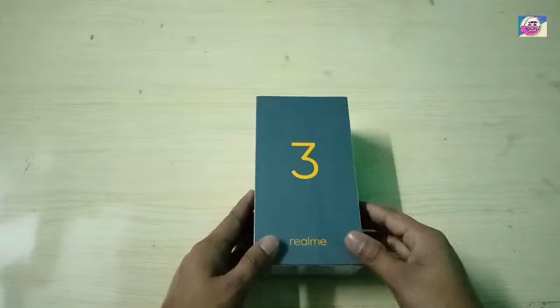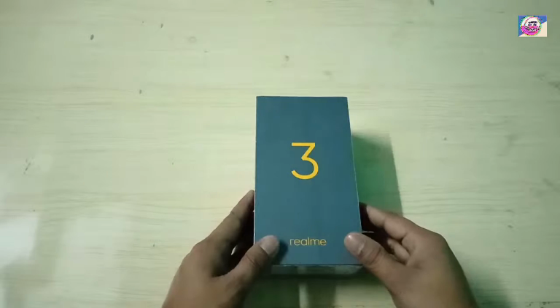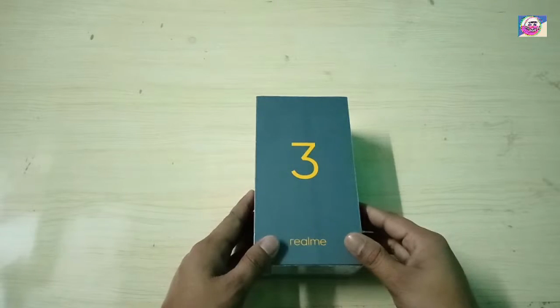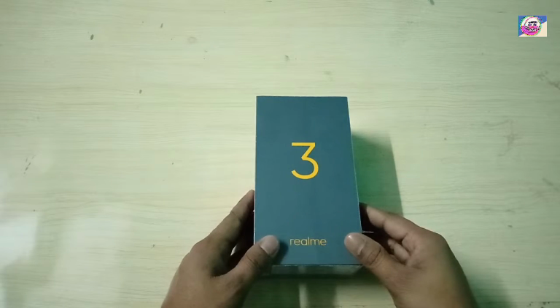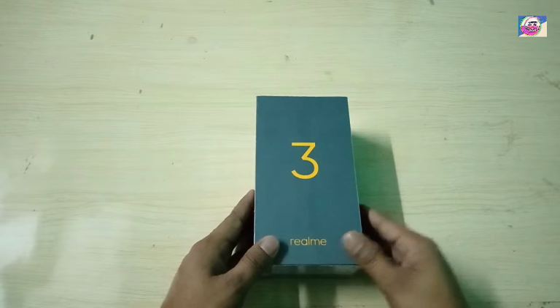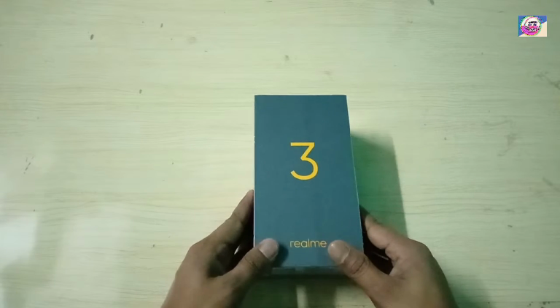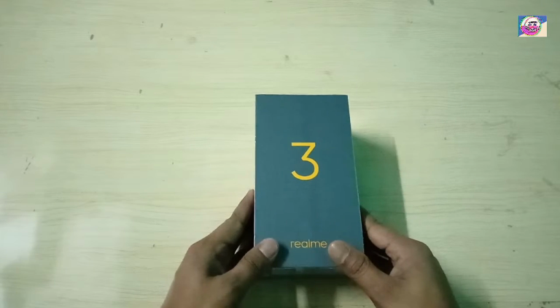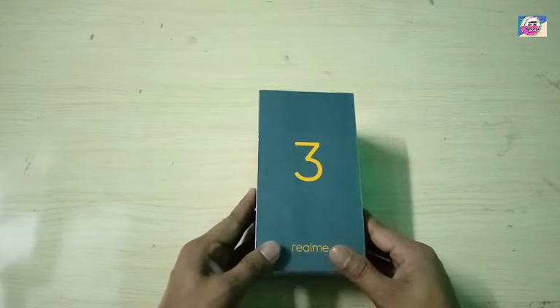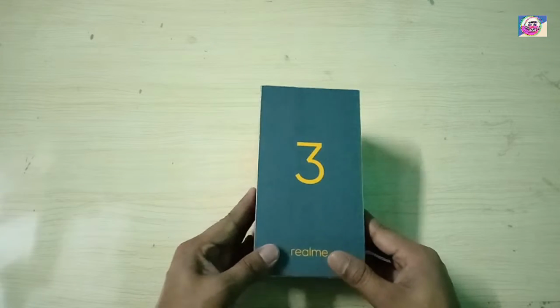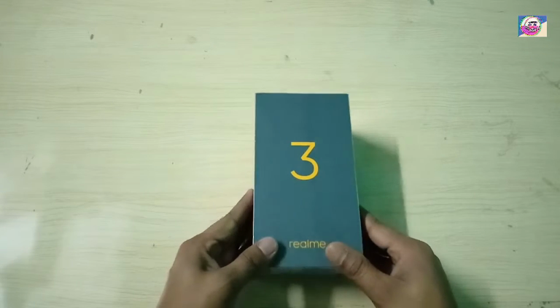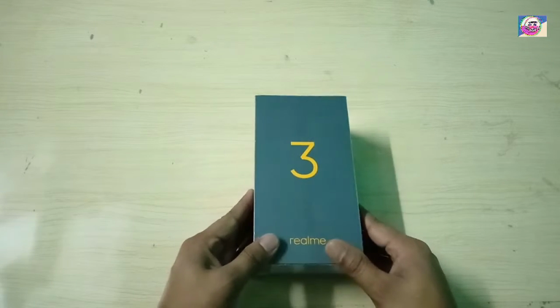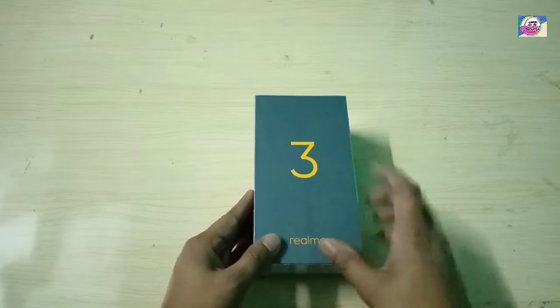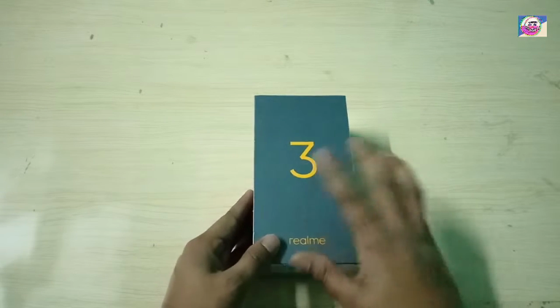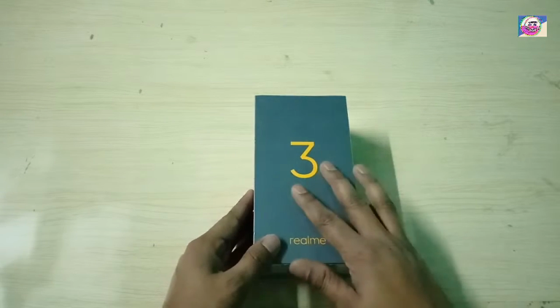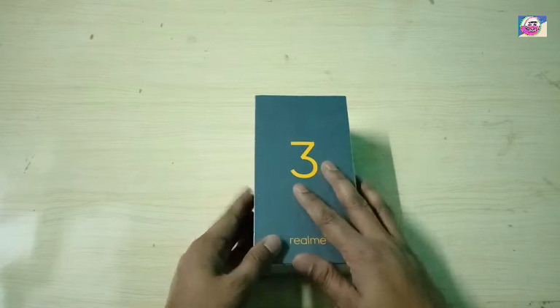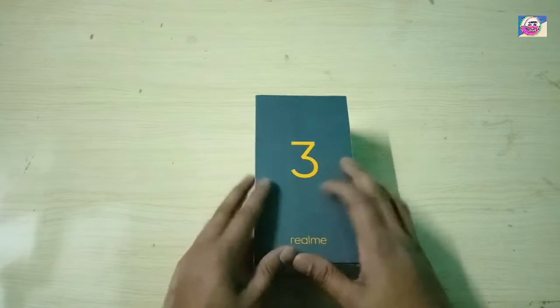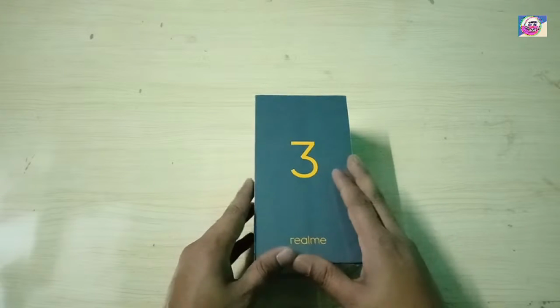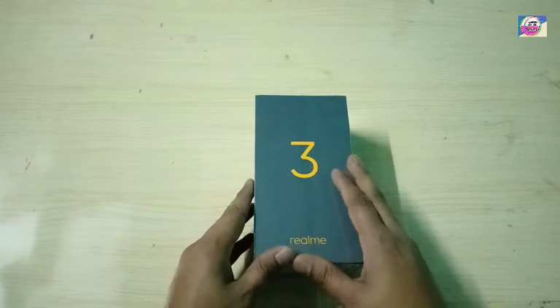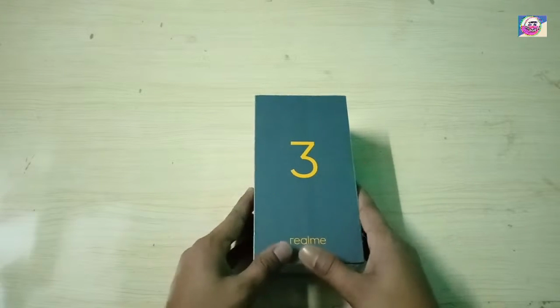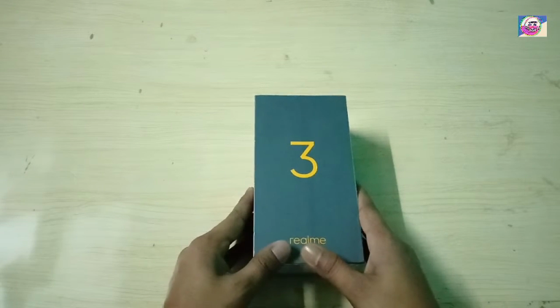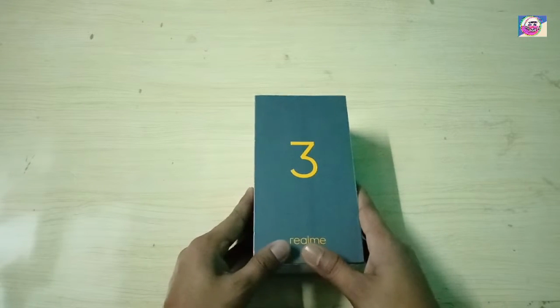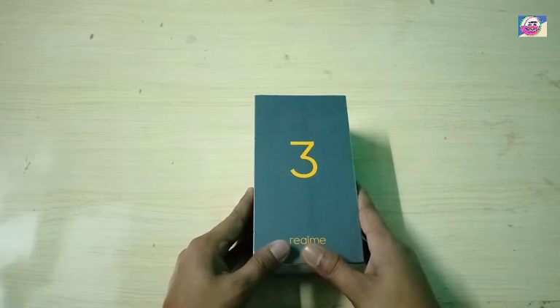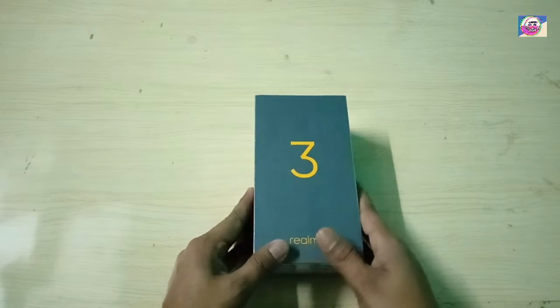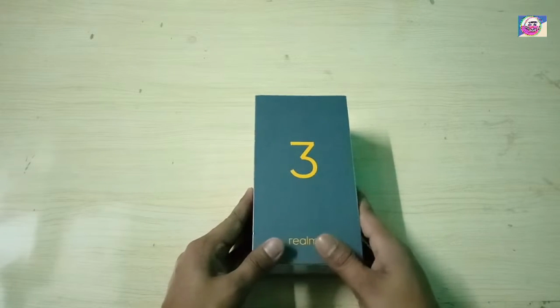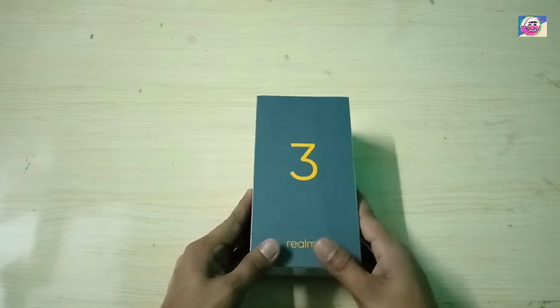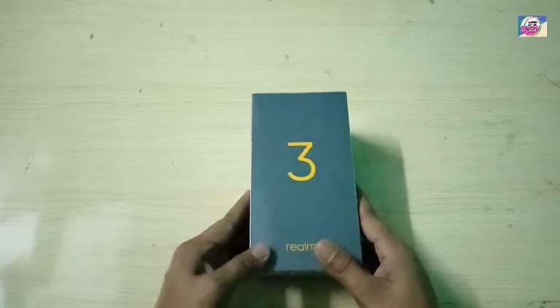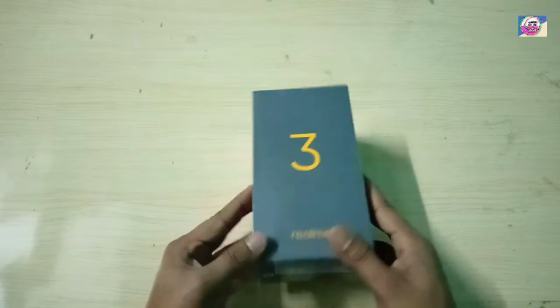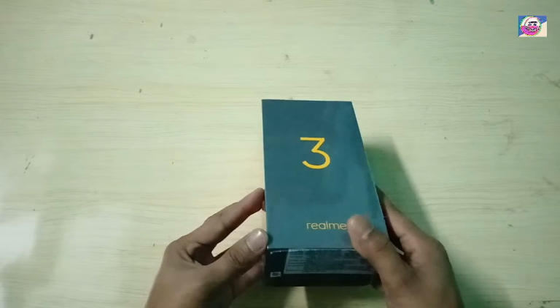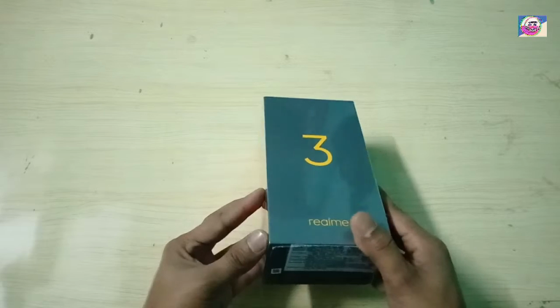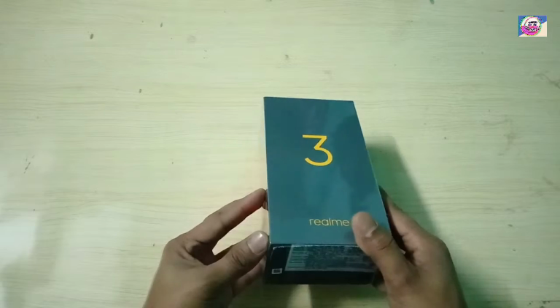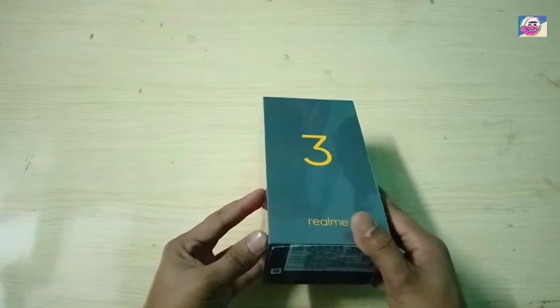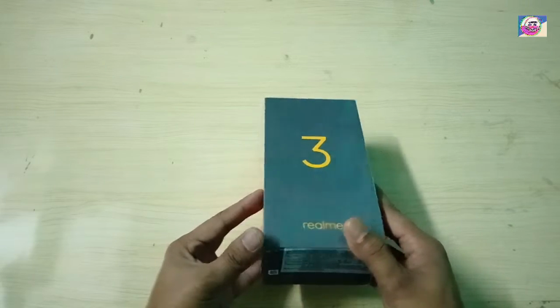Hello friends, my name is Roshan and today we are going to unbox the new Realme C phone.